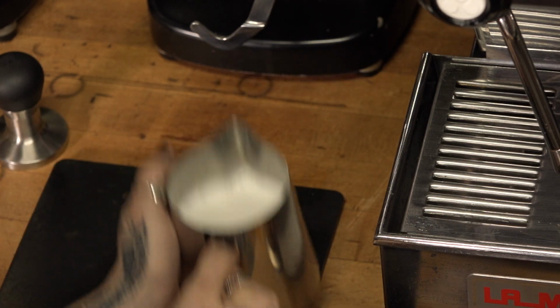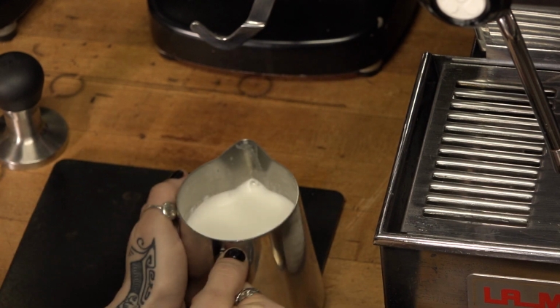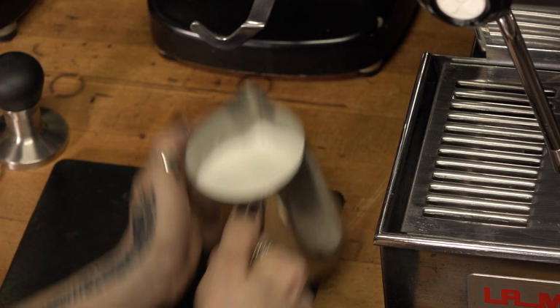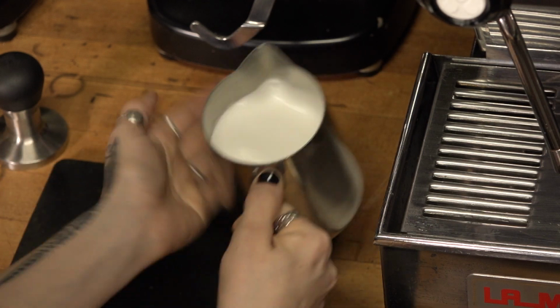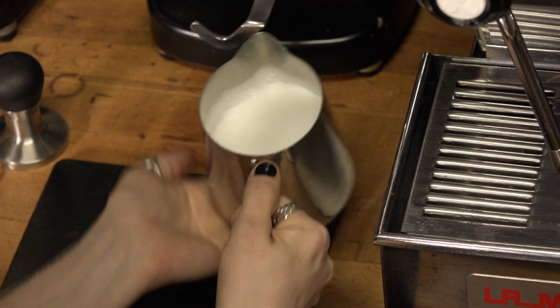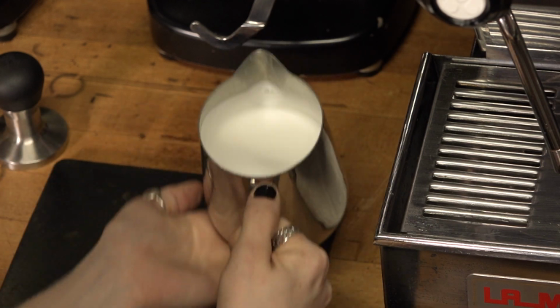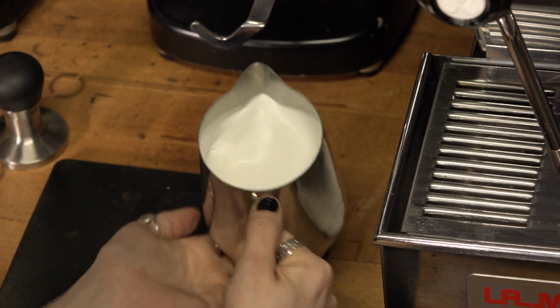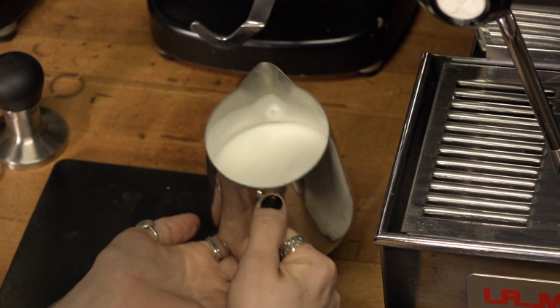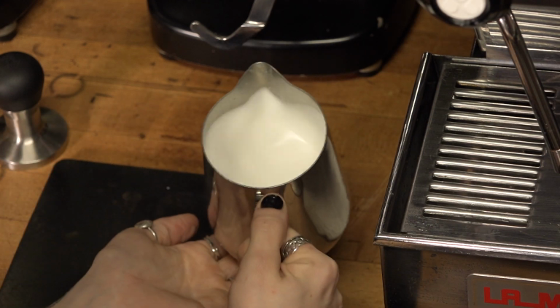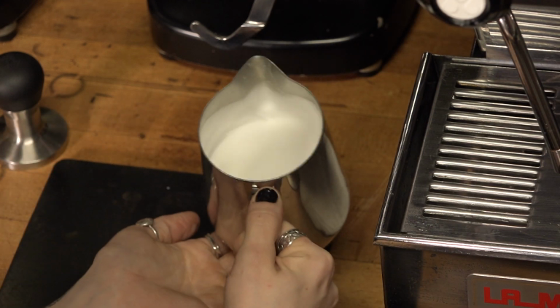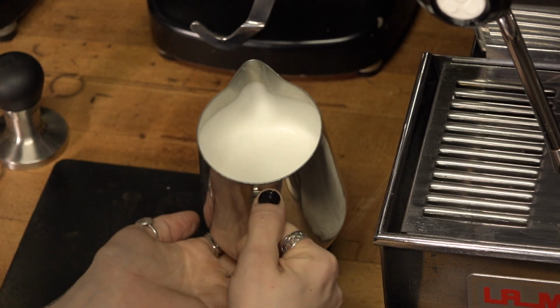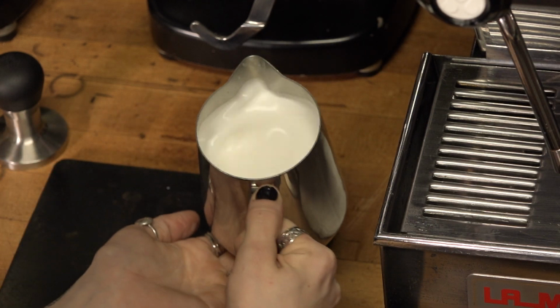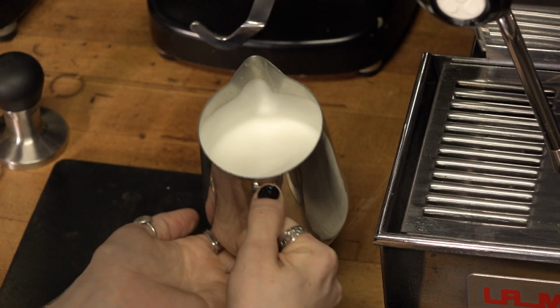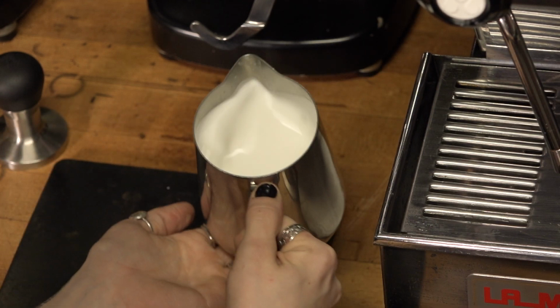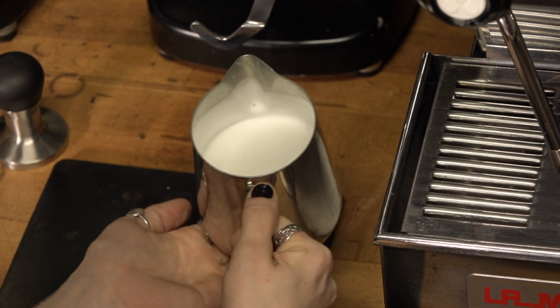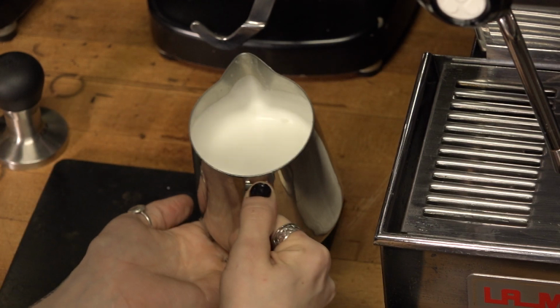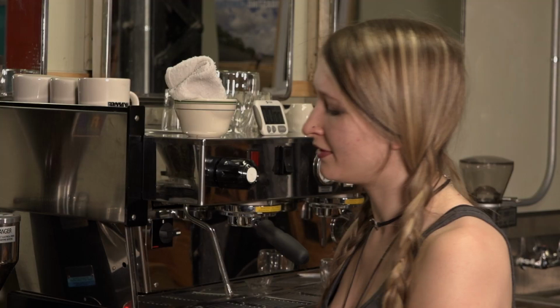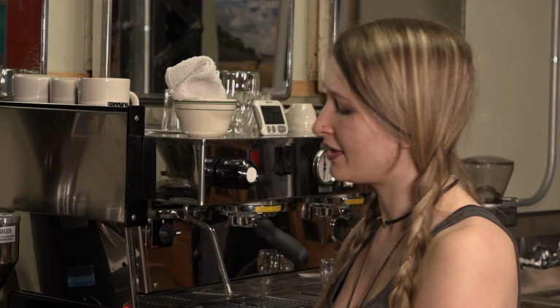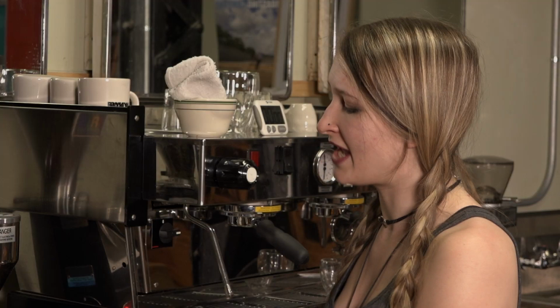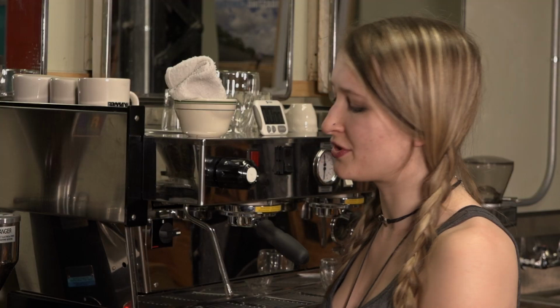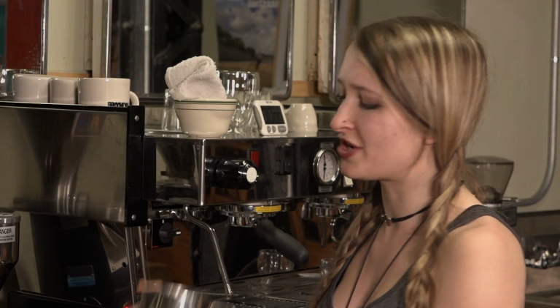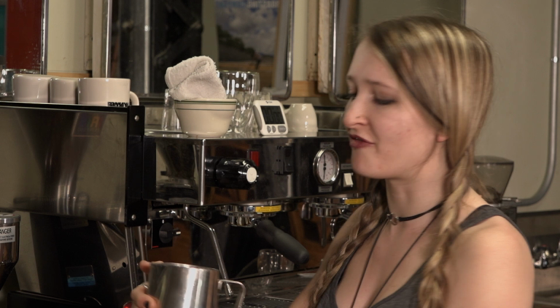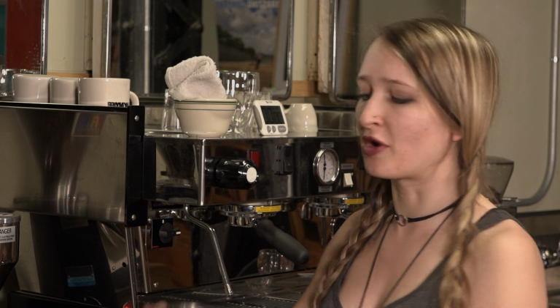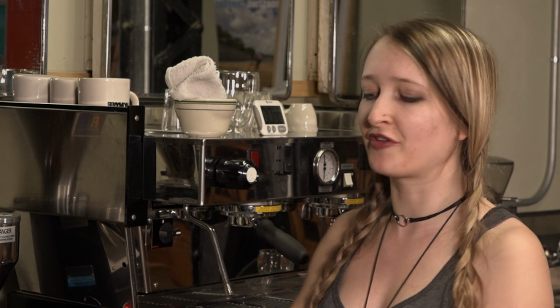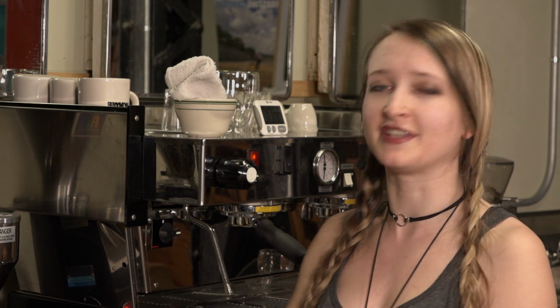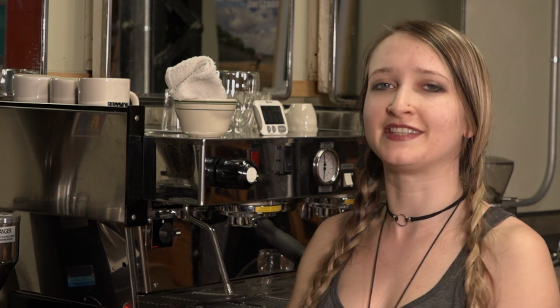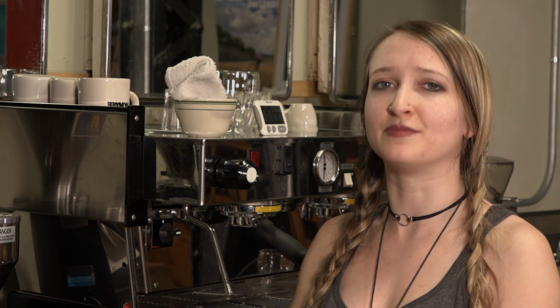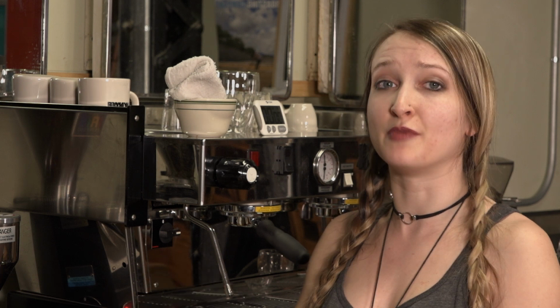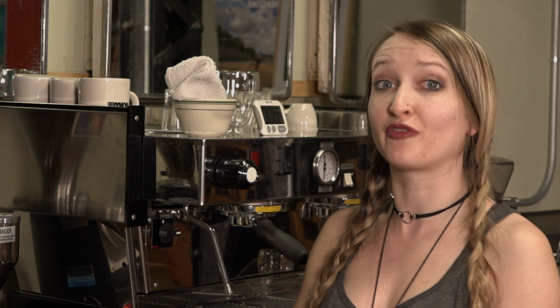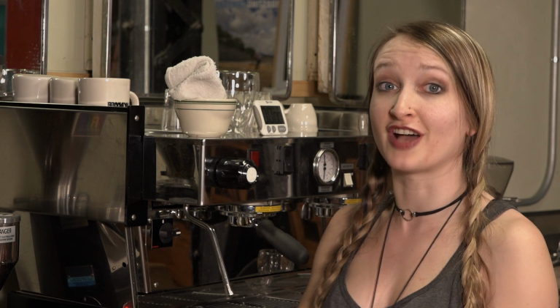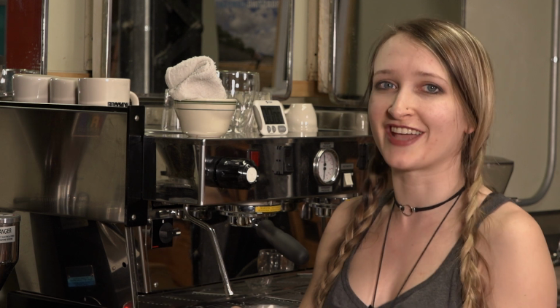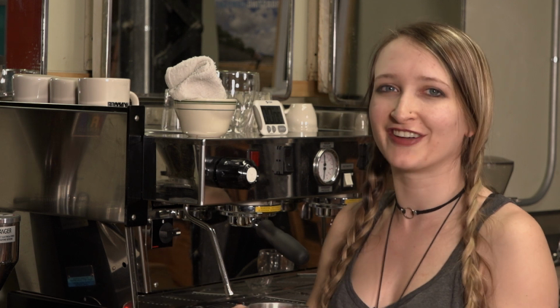Knock out any bubbles and give it a good swirl and now we should have perfectly steamed milk for latte art.